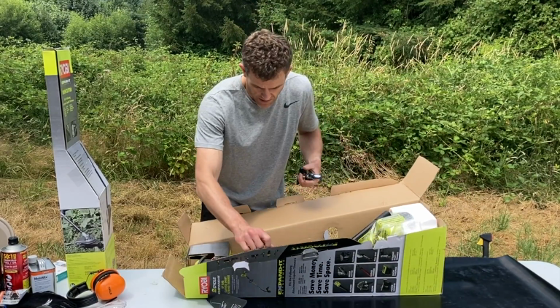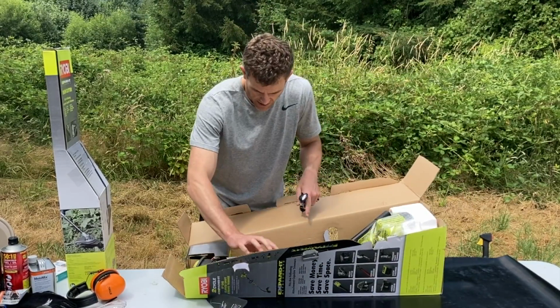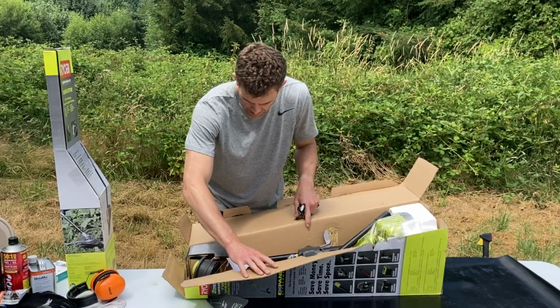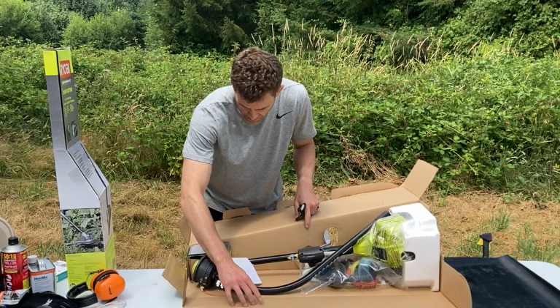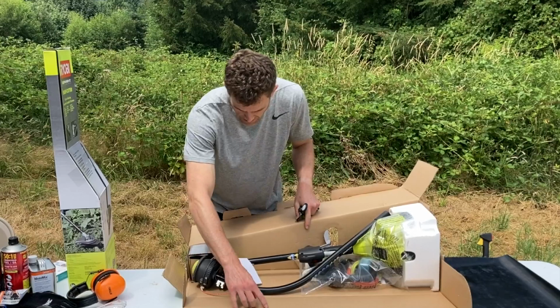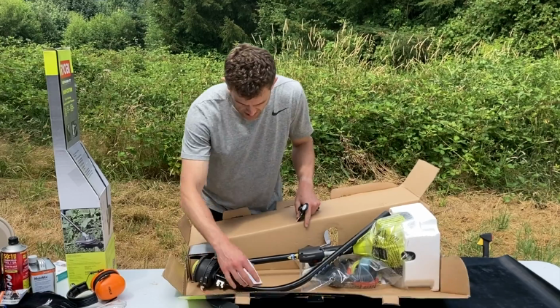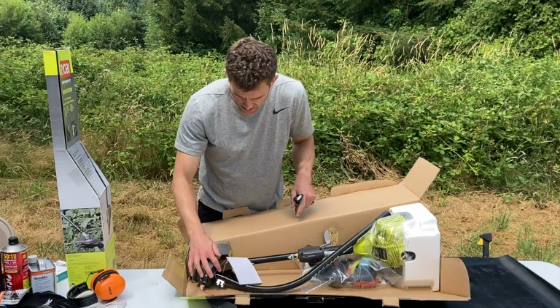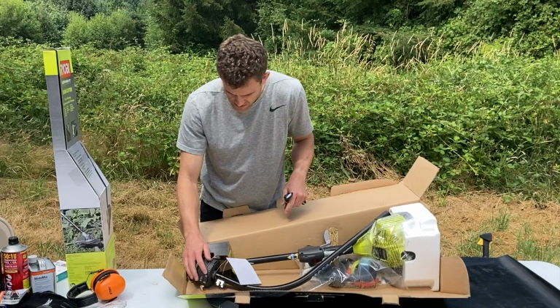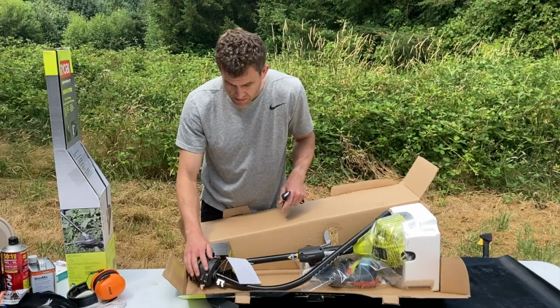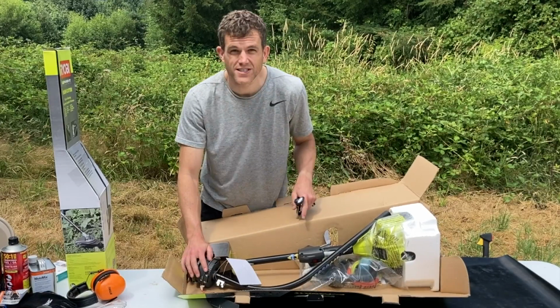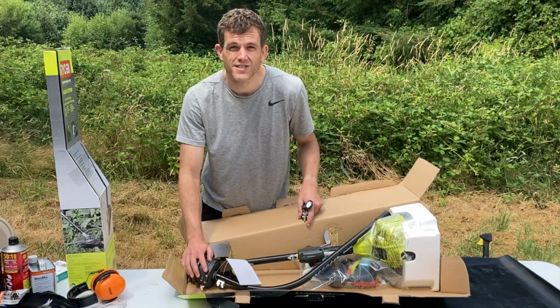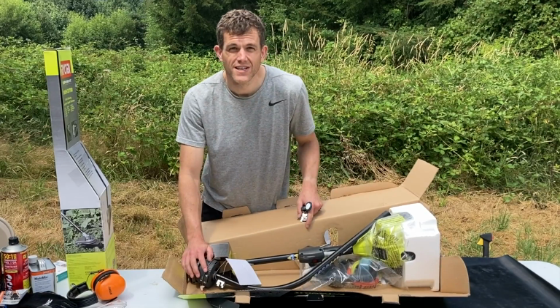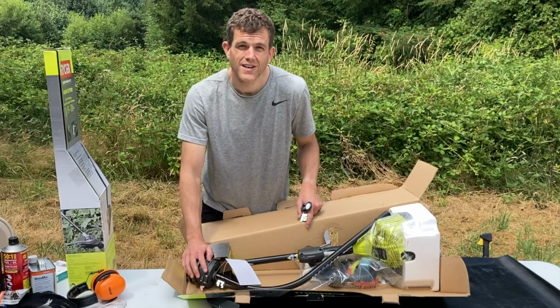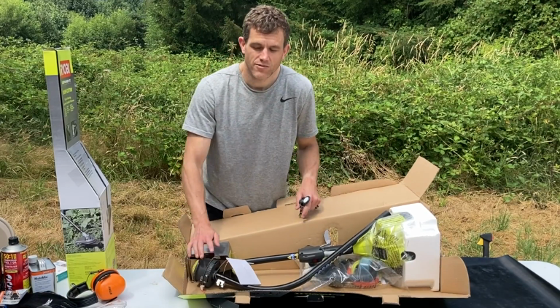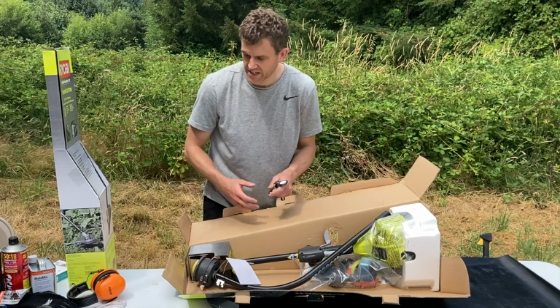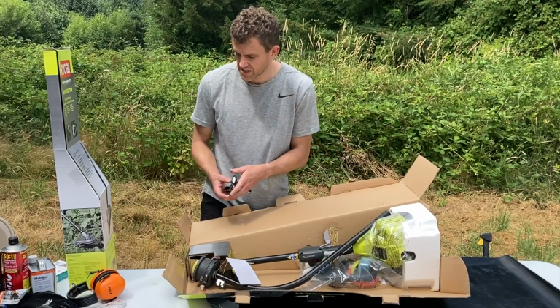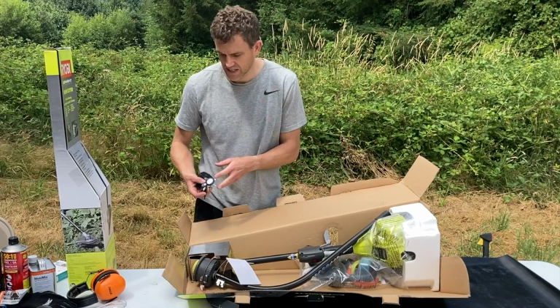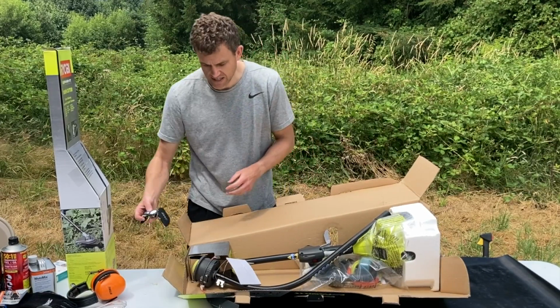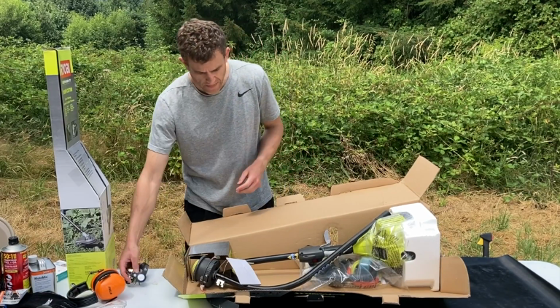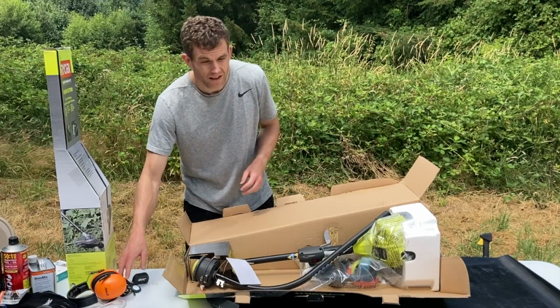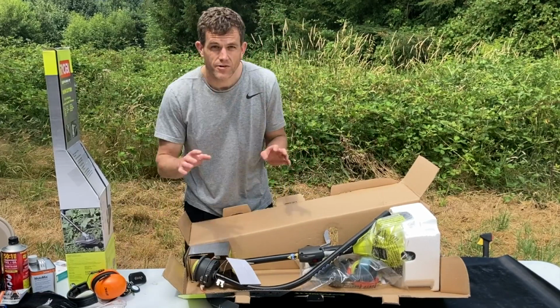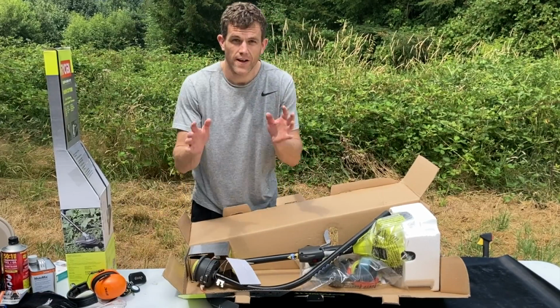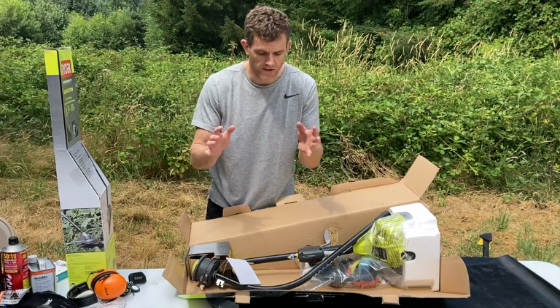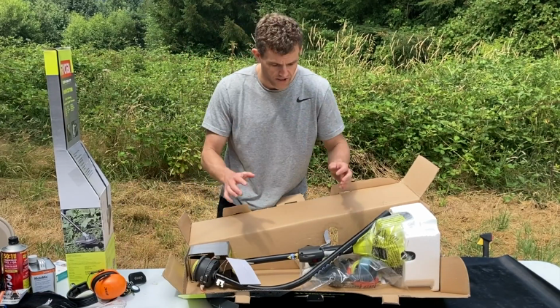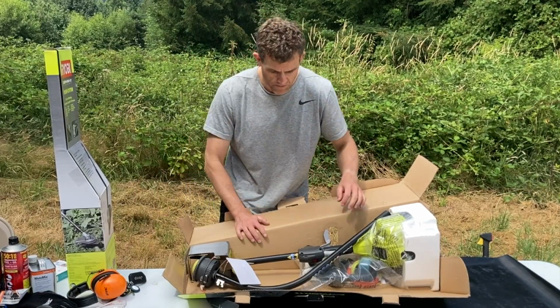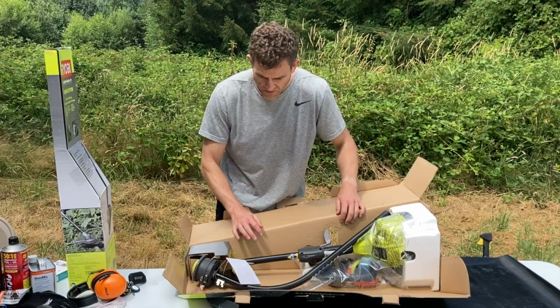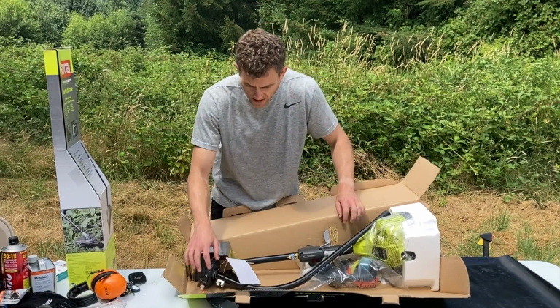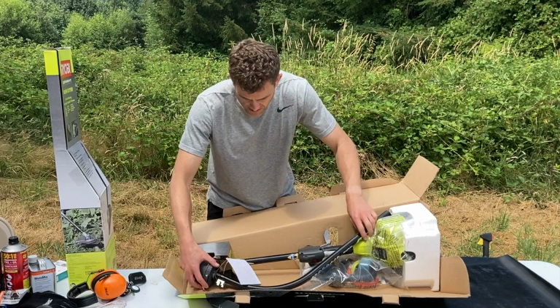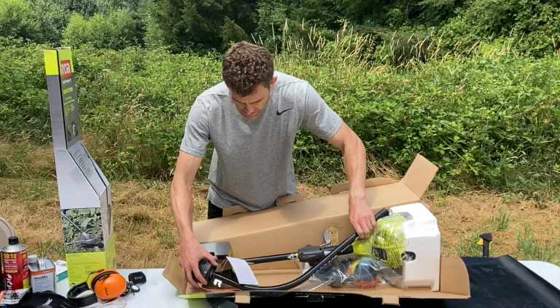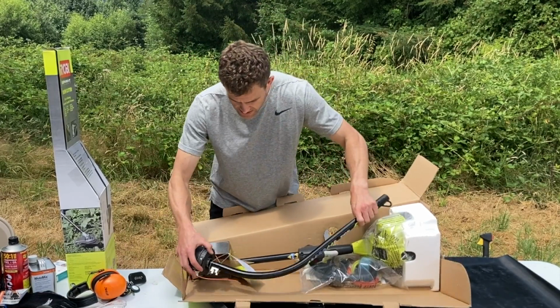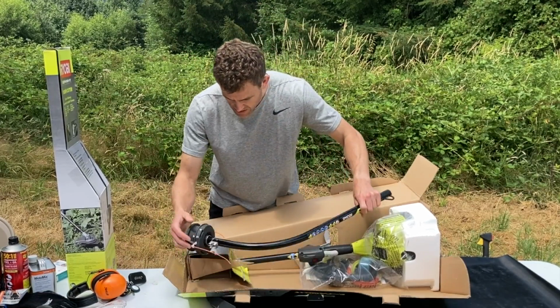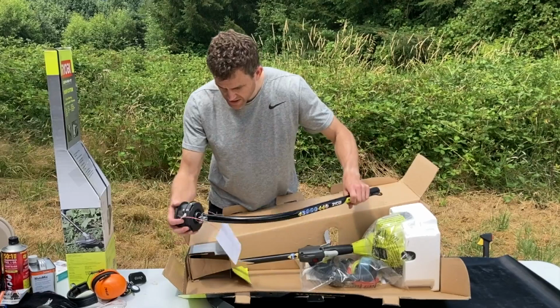Kind of a big box from big box retailers for around $100. Let's see what's inside the box.